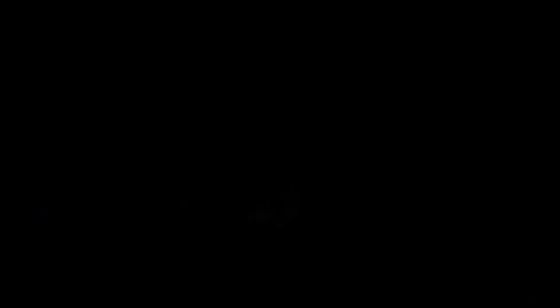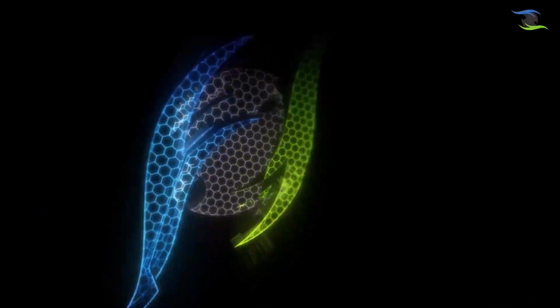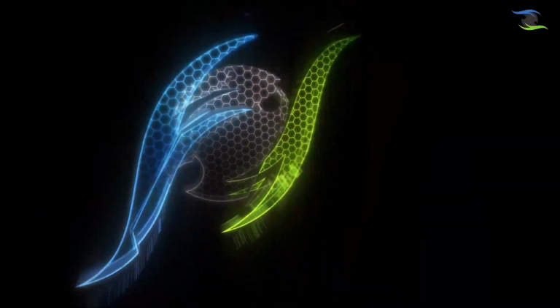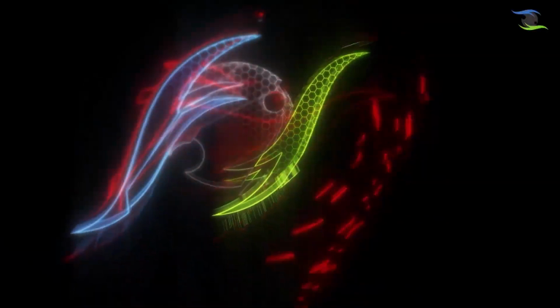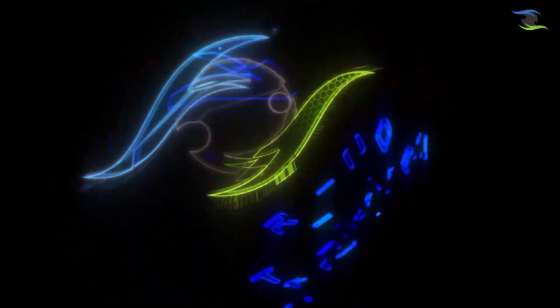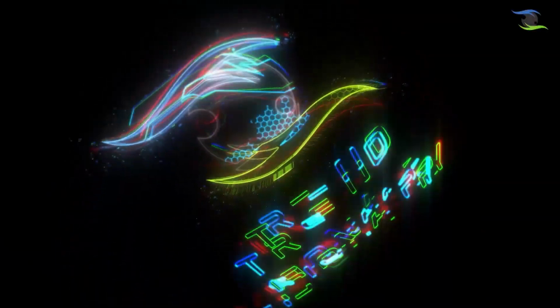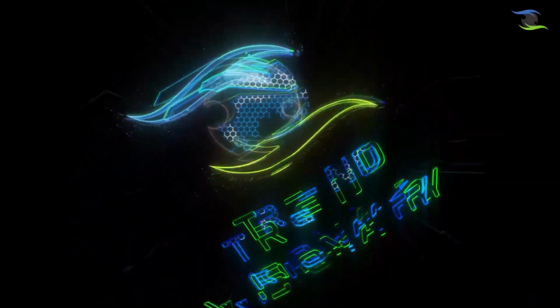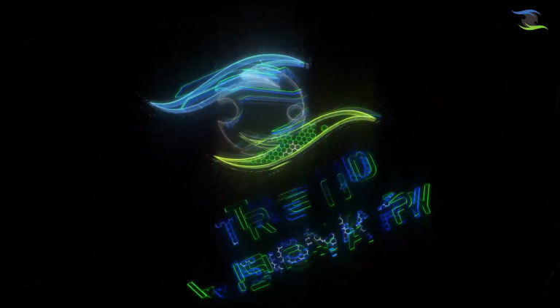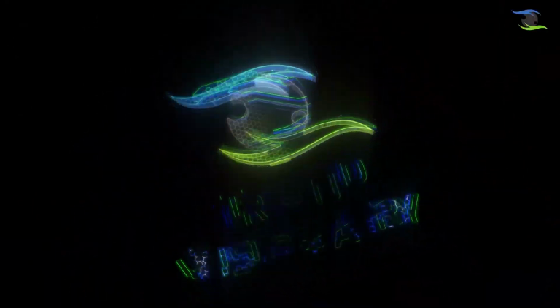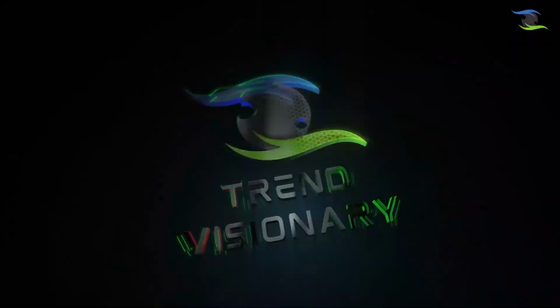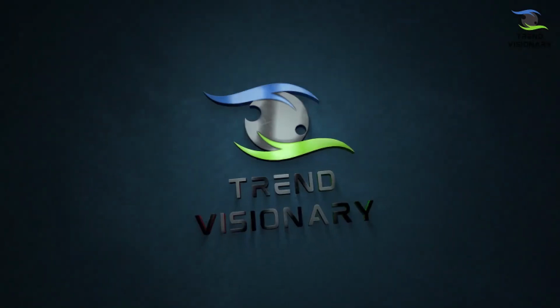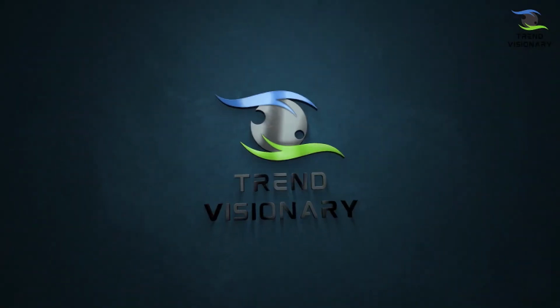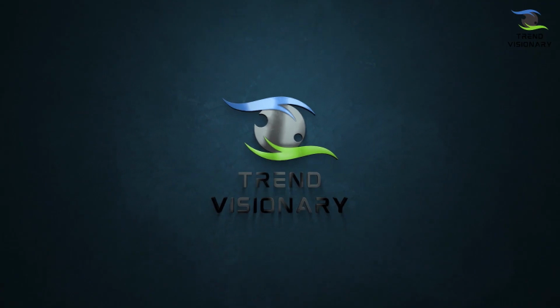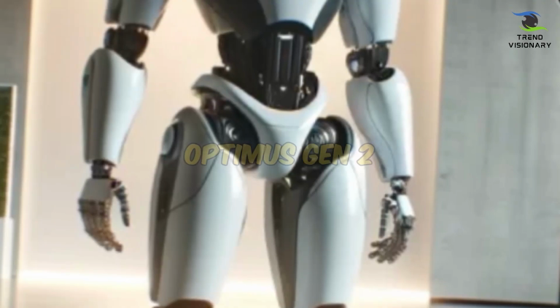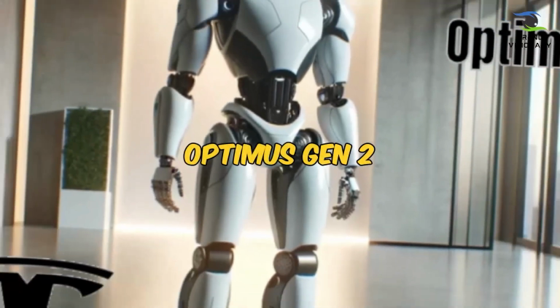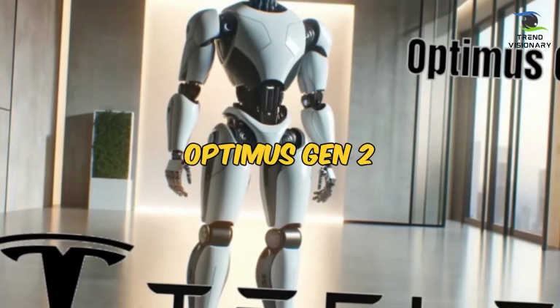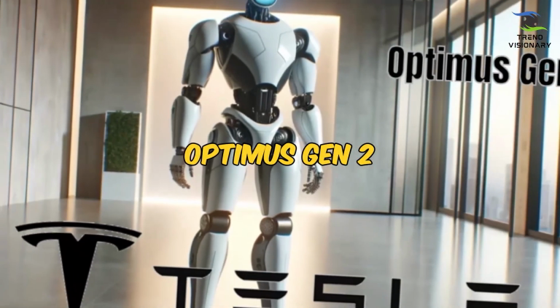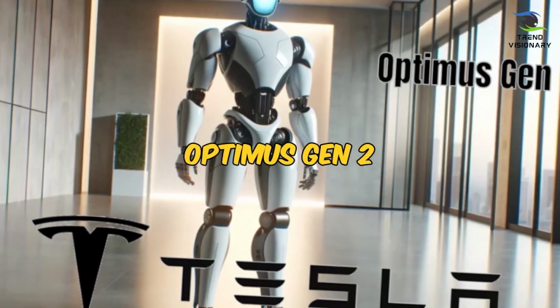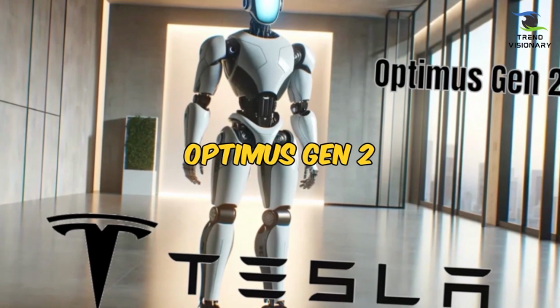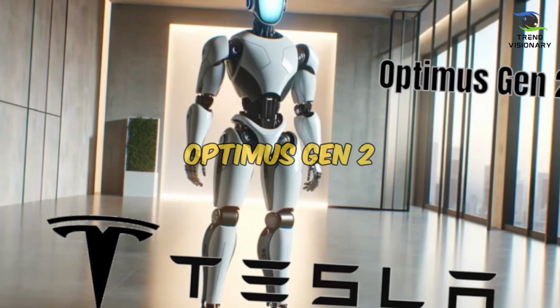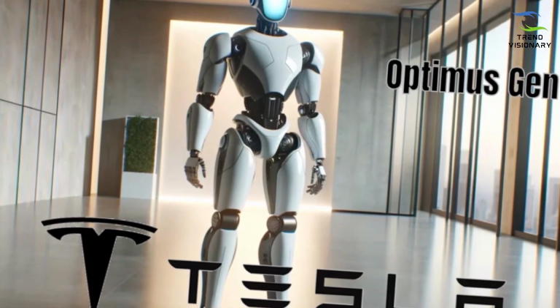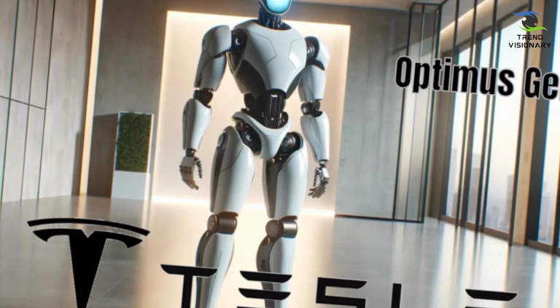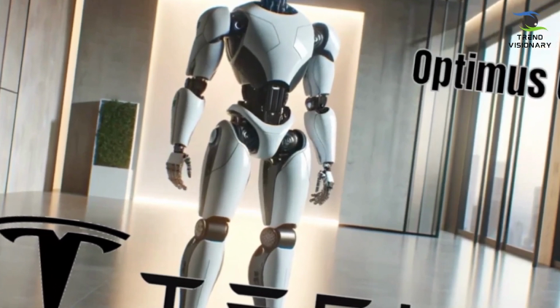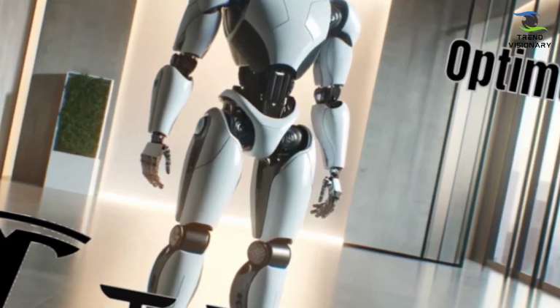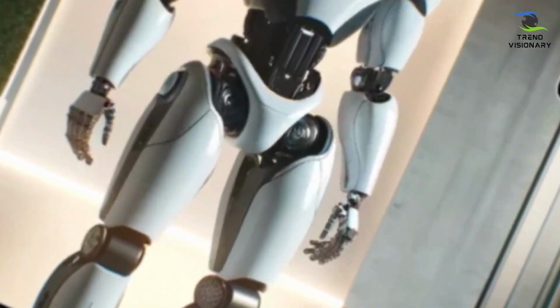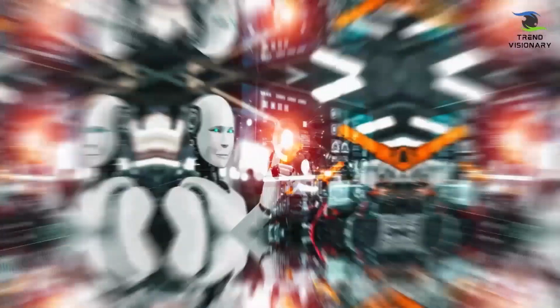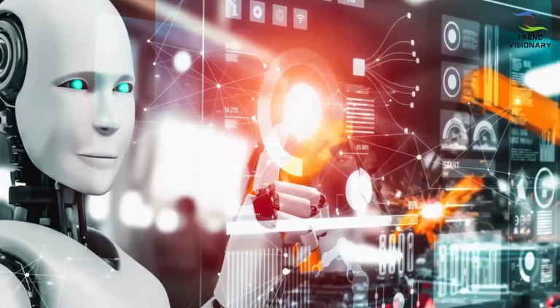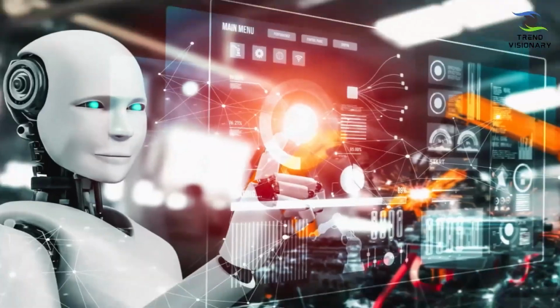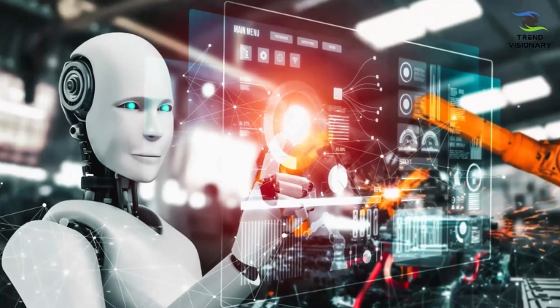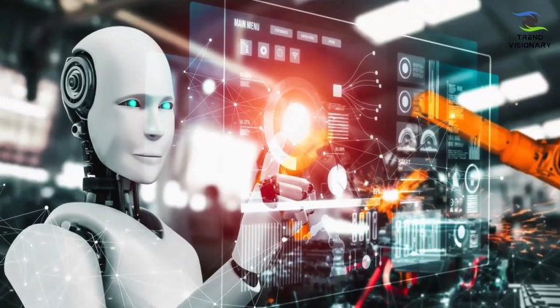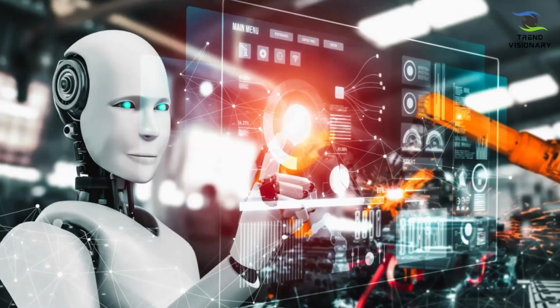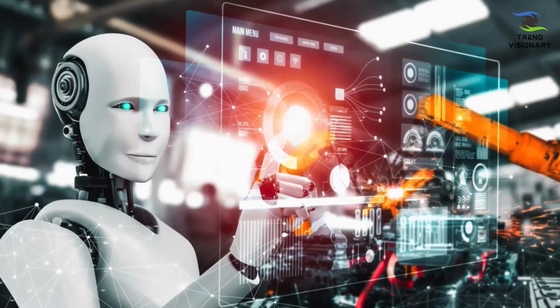Welcome back to Trend Visionary. Tesla has recently introduced the Optimus Gen 2, marking a significant leap in robotic technology.